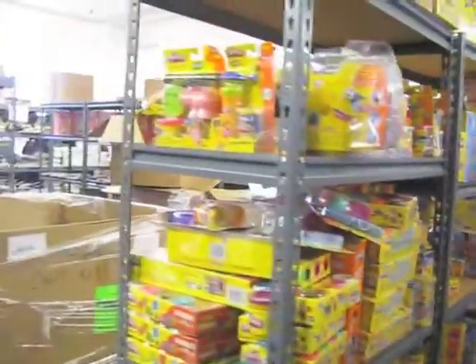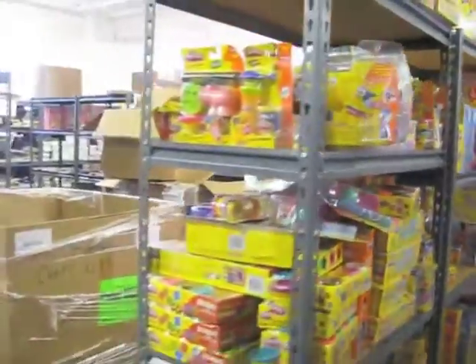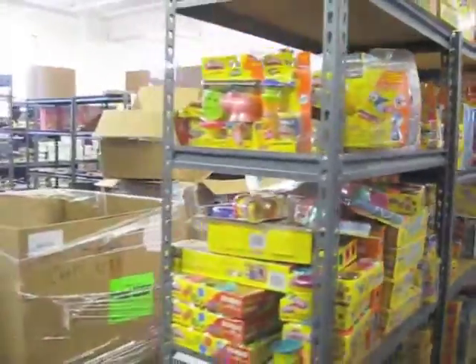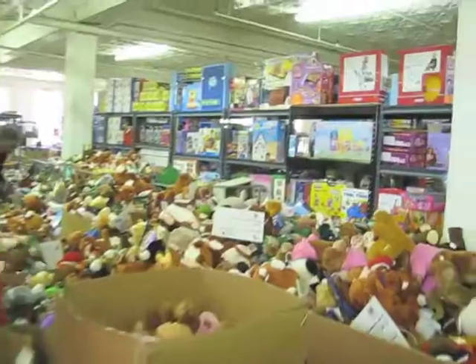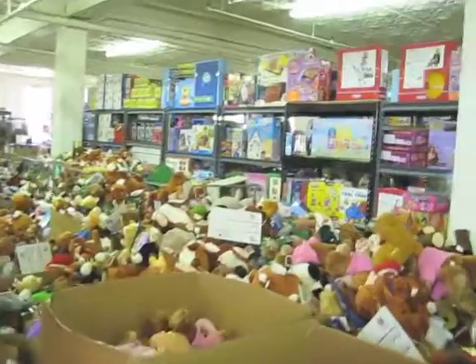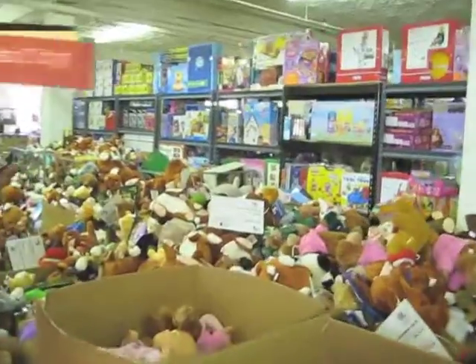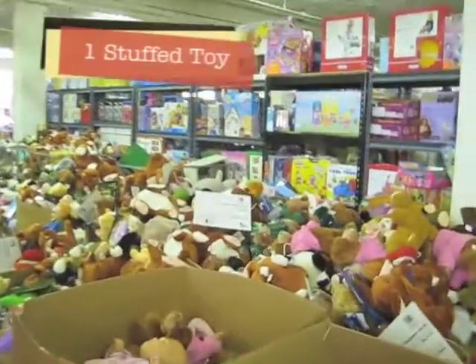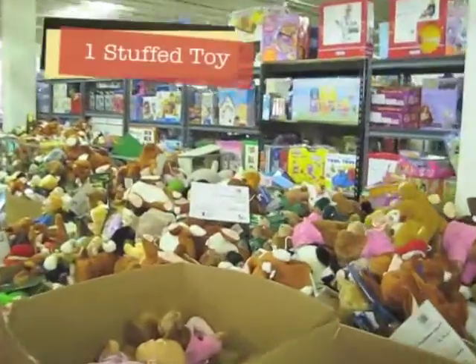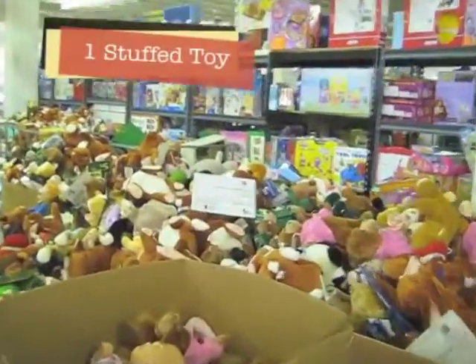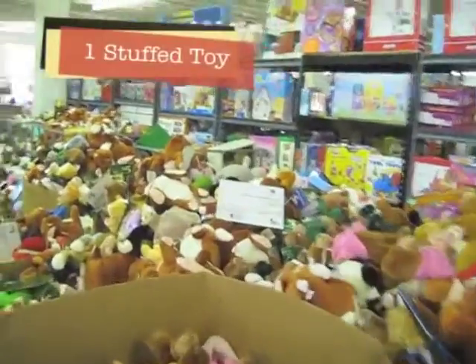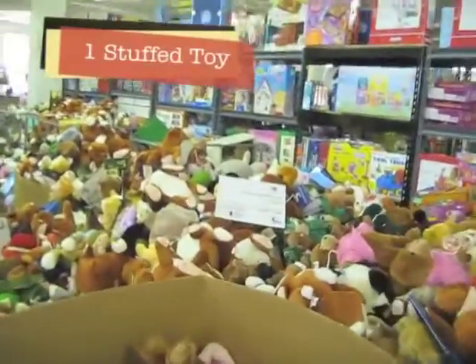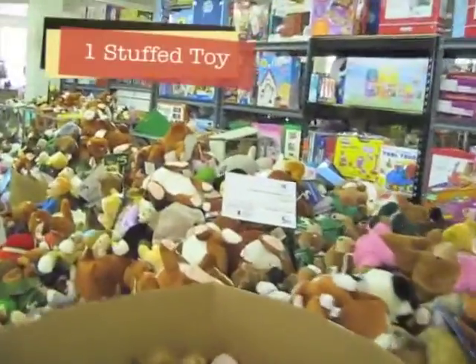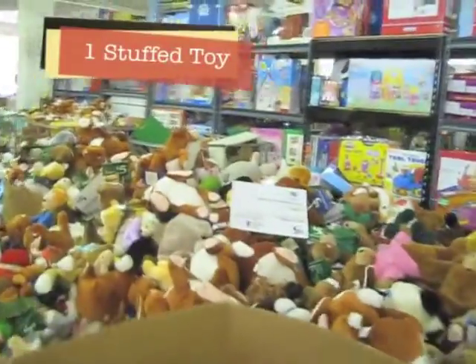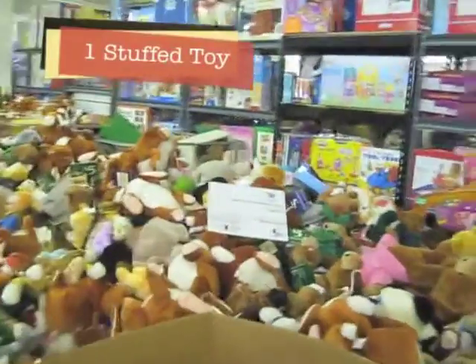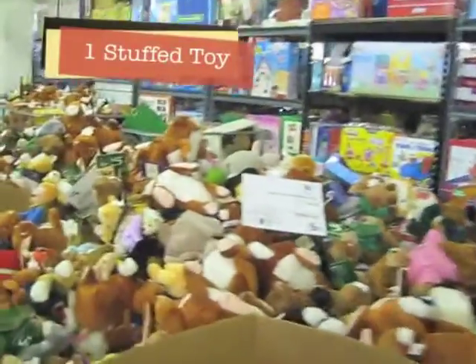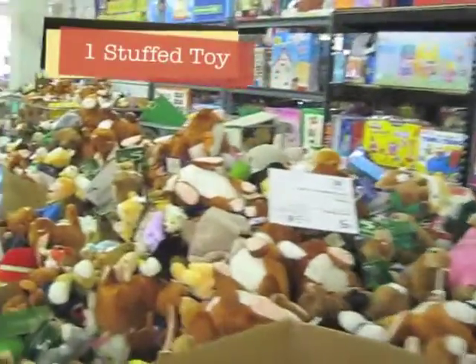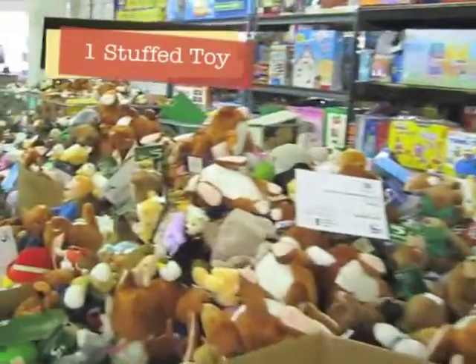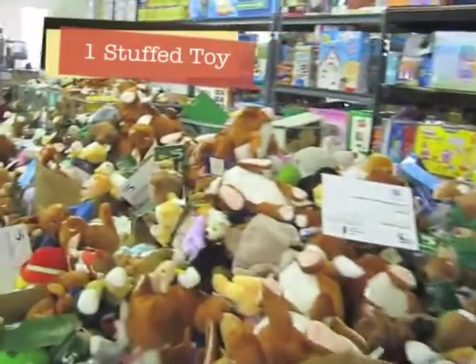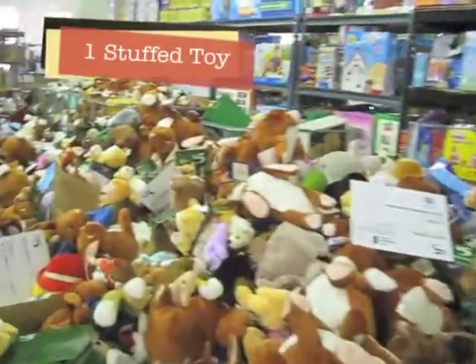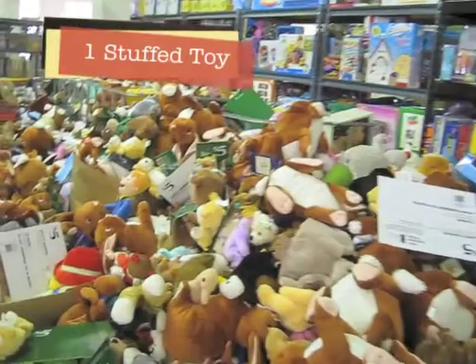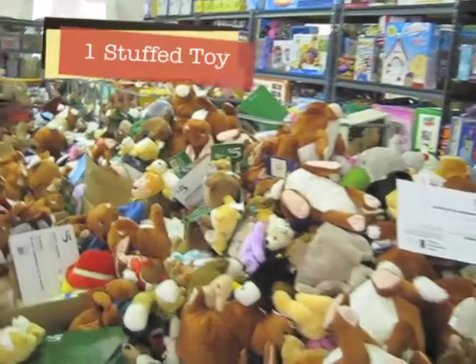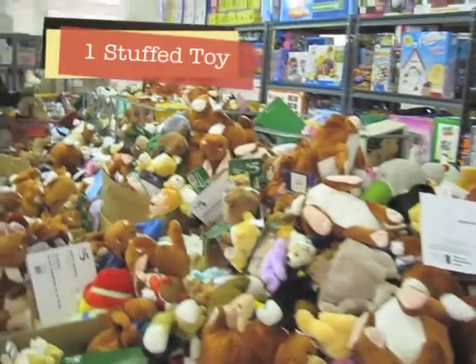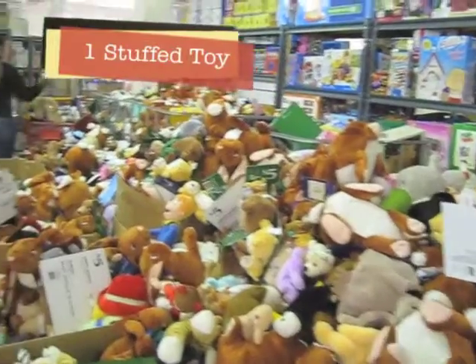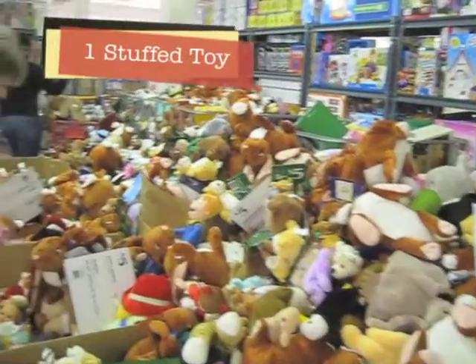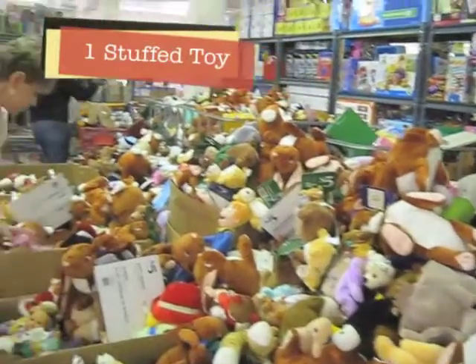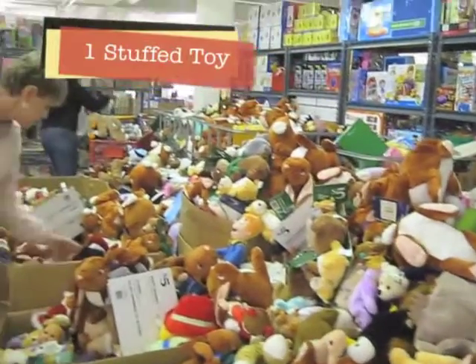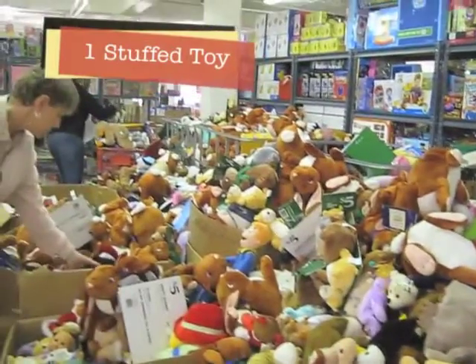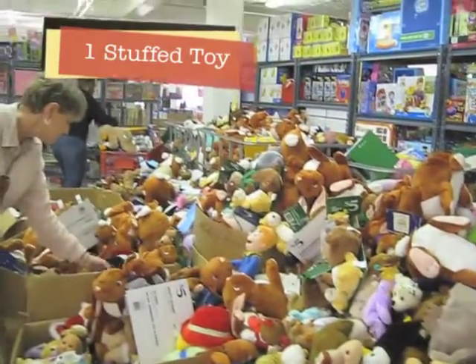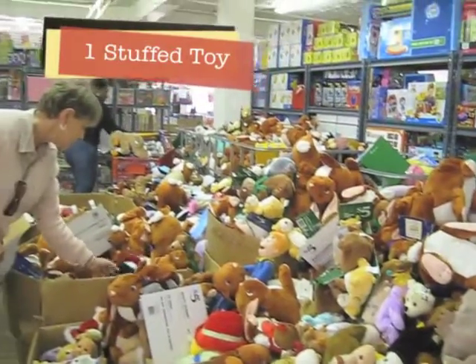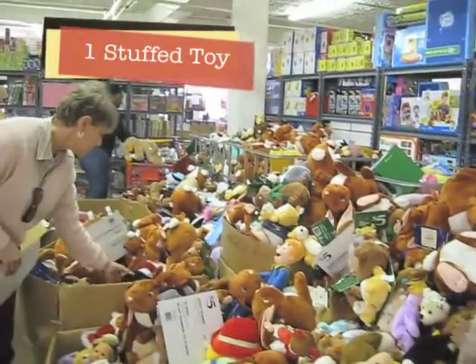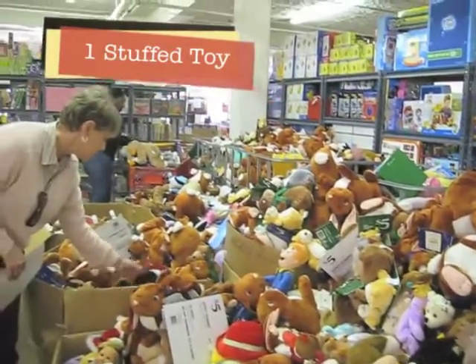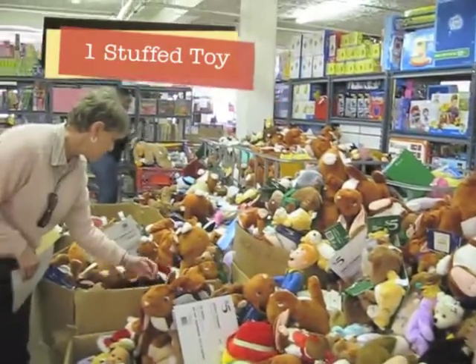We can't have a holiday season without a stuffed teddy bear. One stuffed toy for each child.